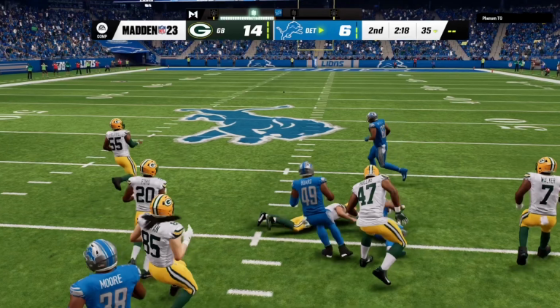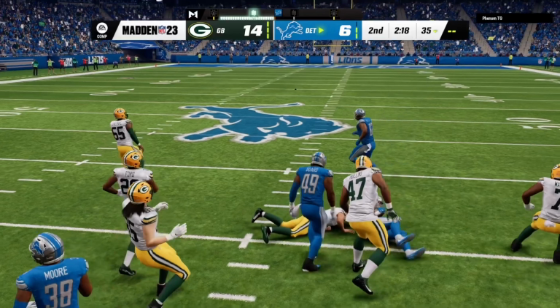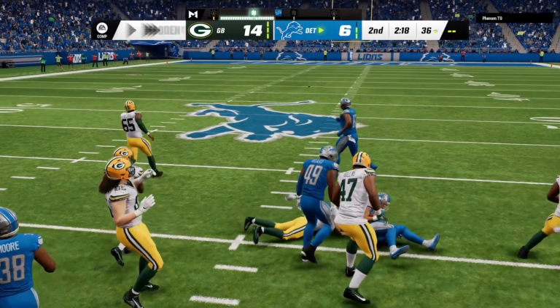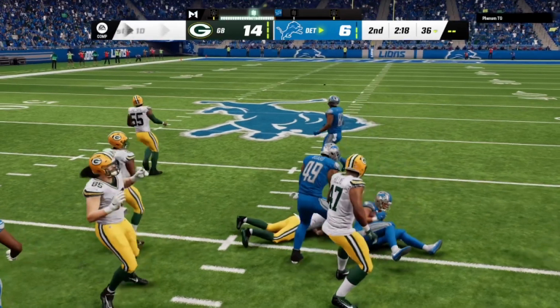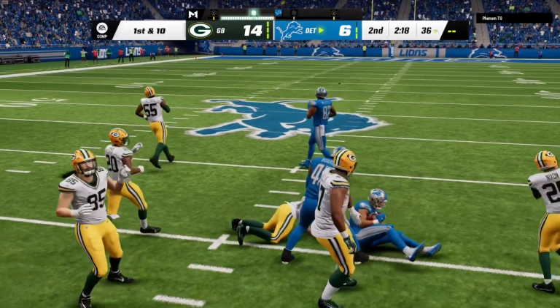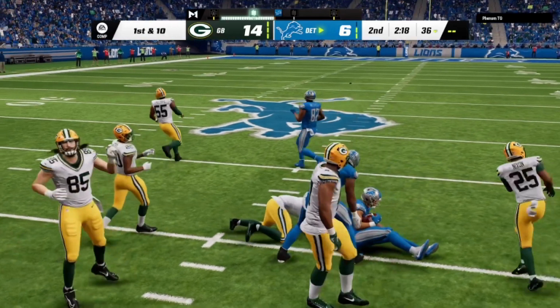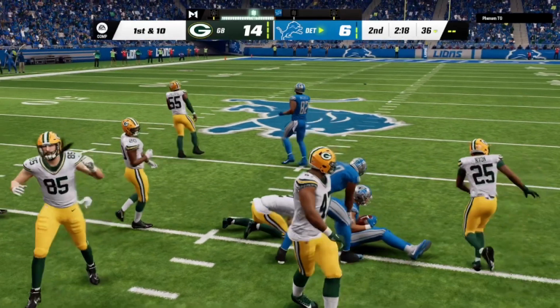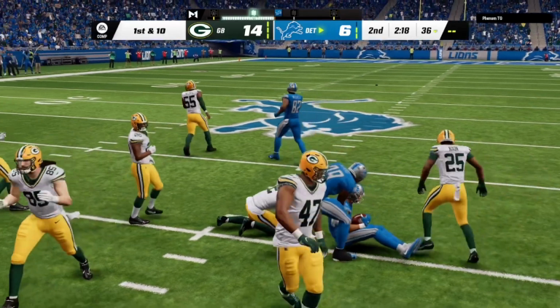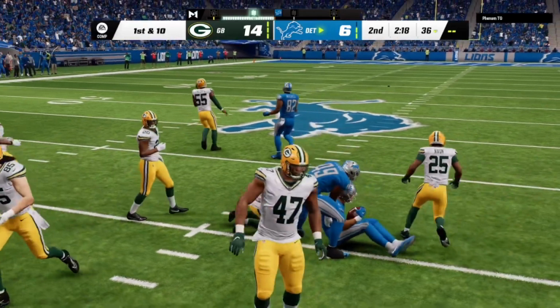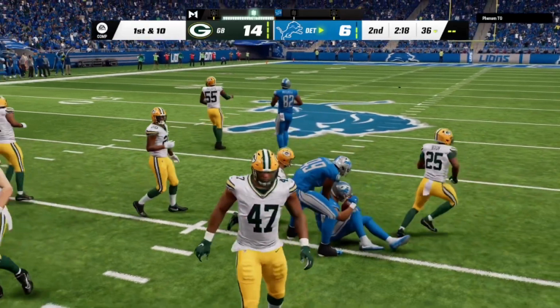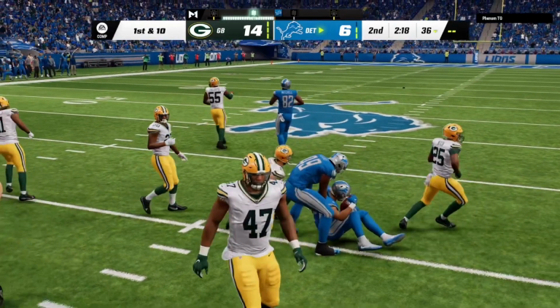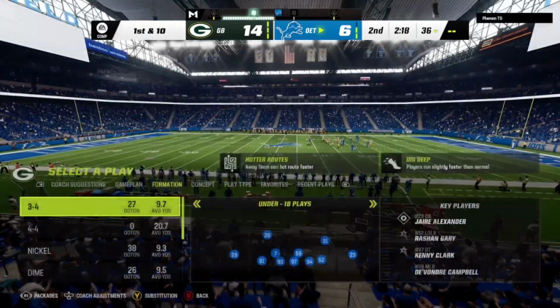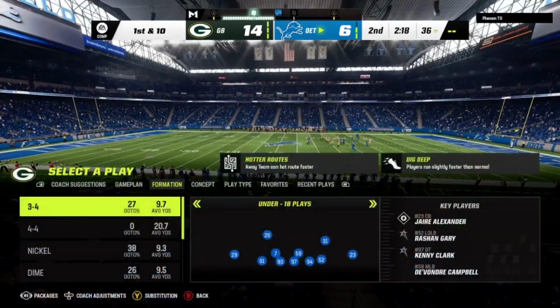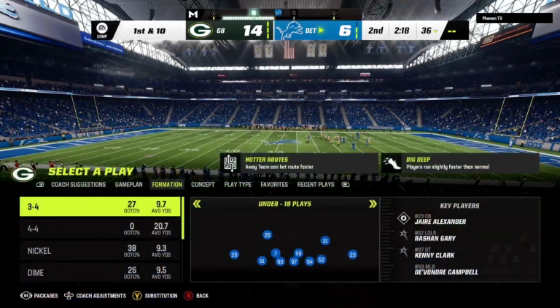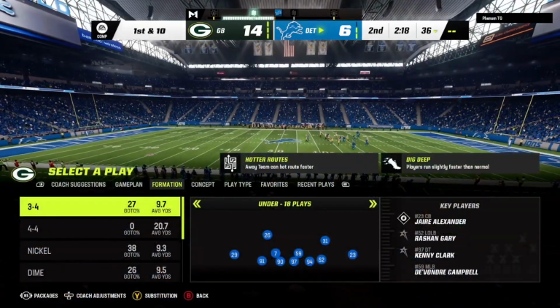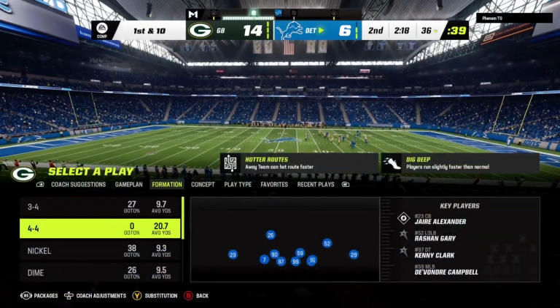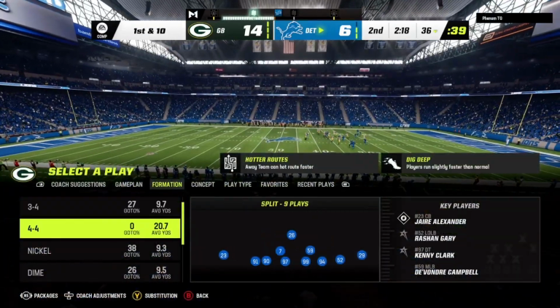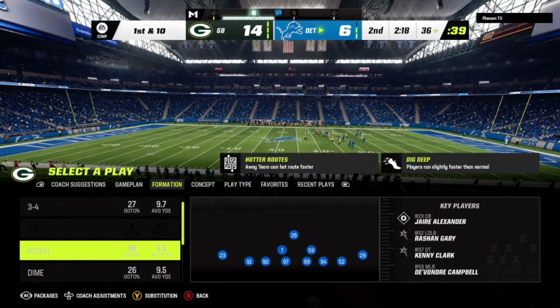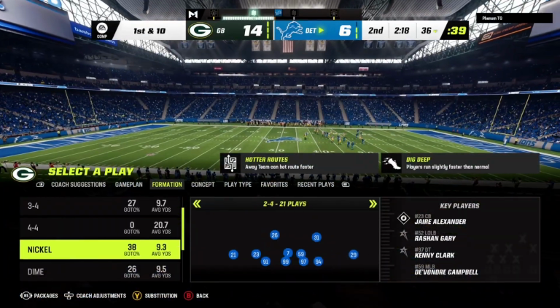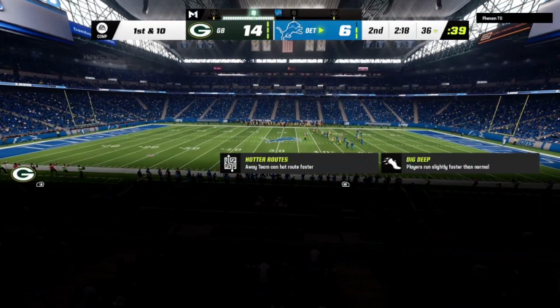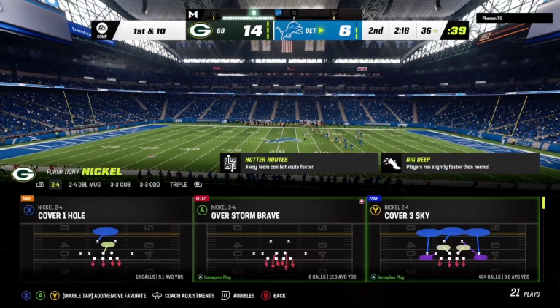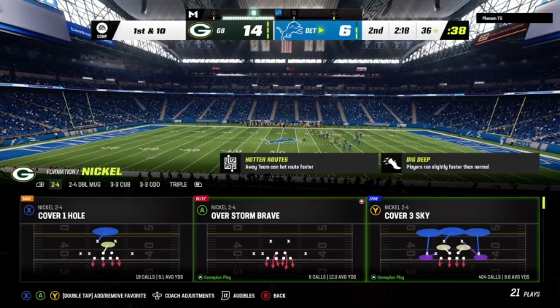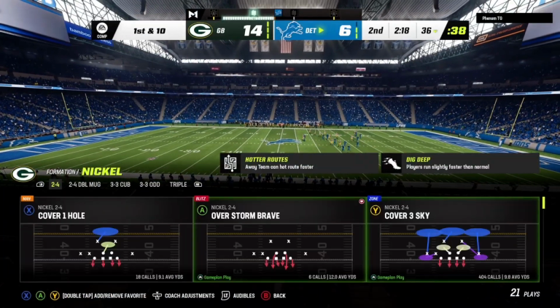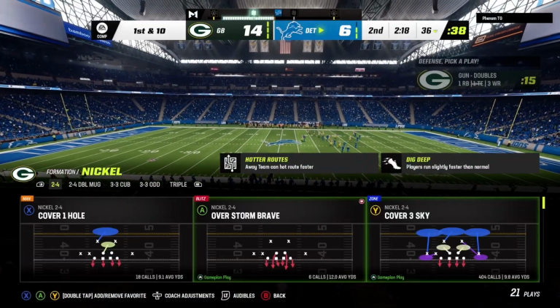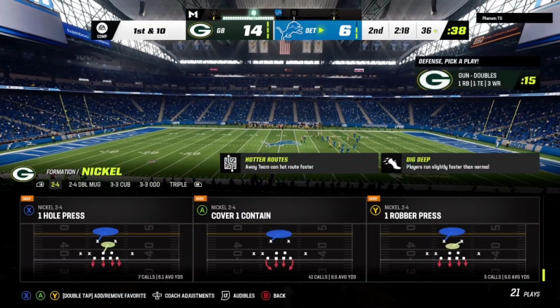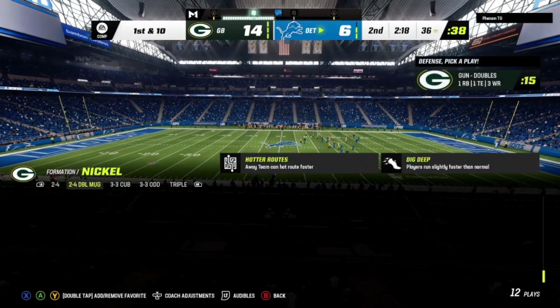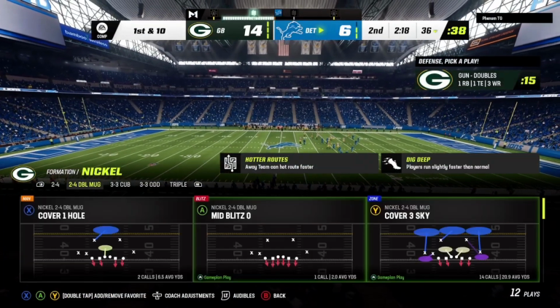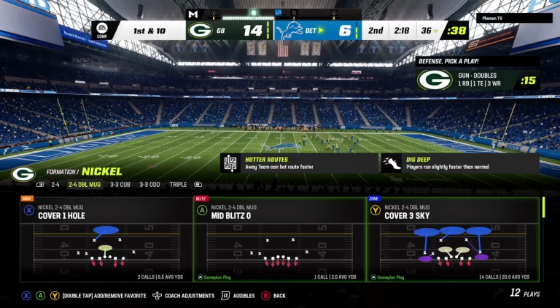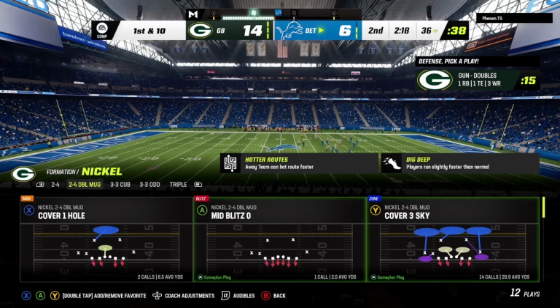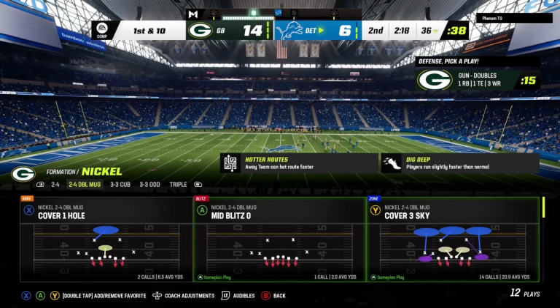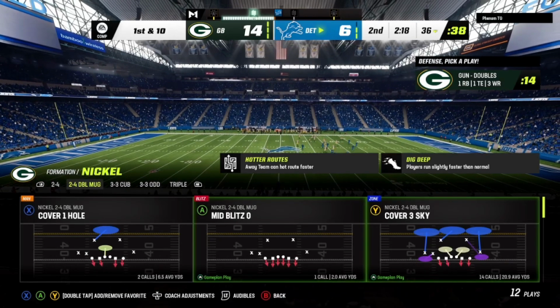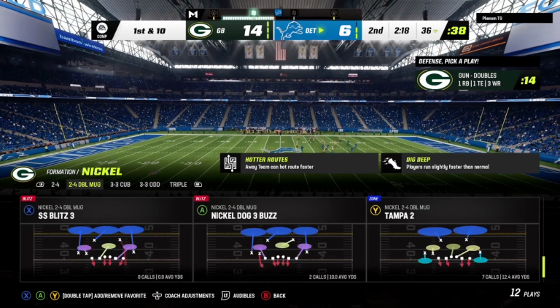That's the 30, and a good return, able to get out across the 35 to the 36.